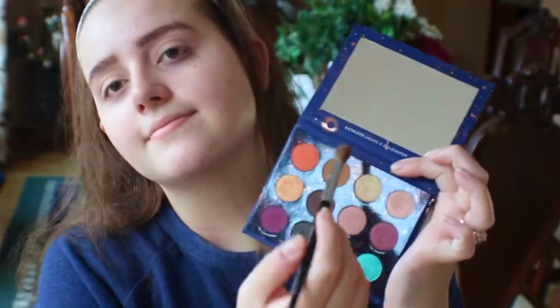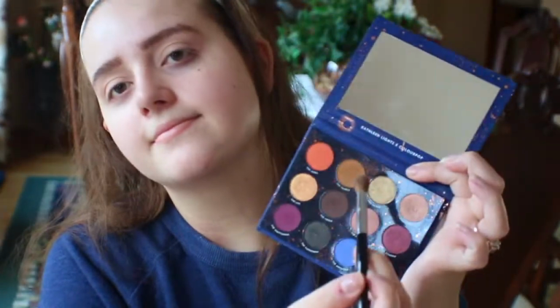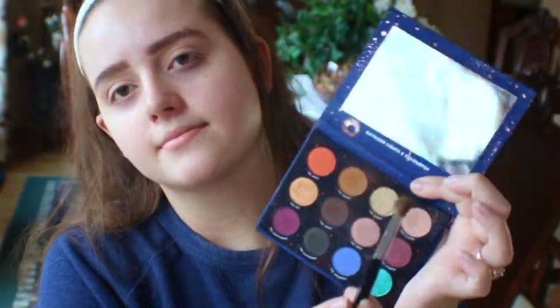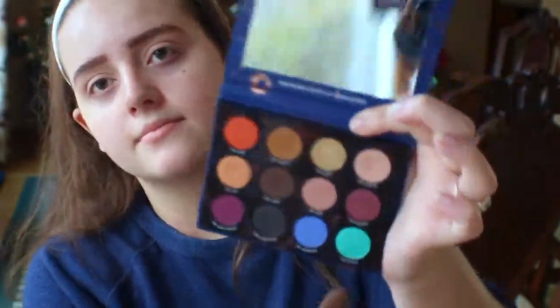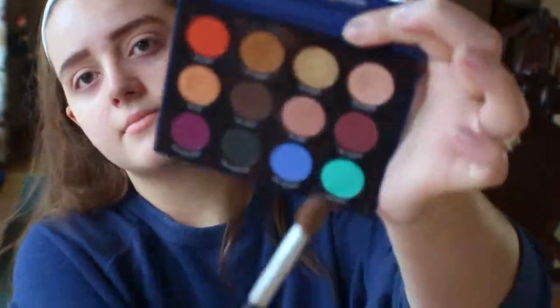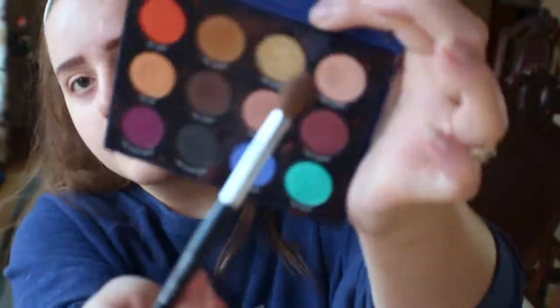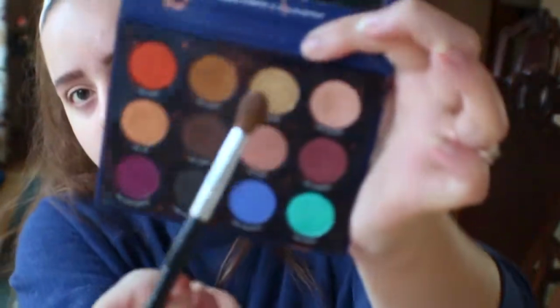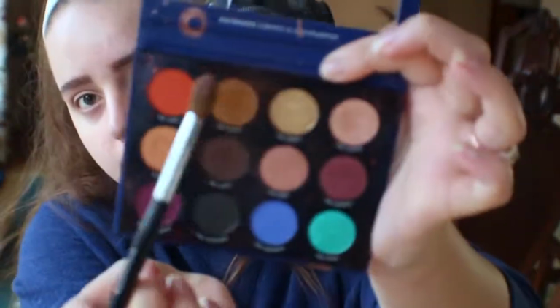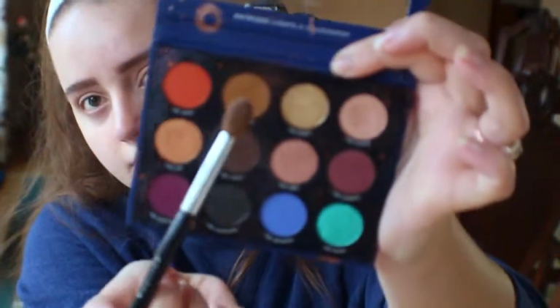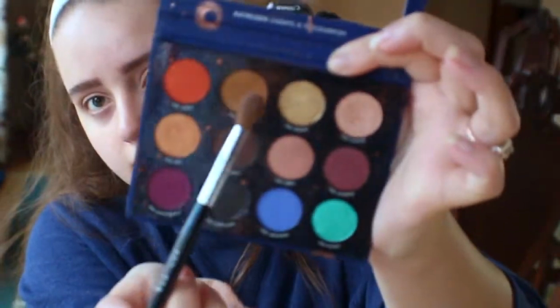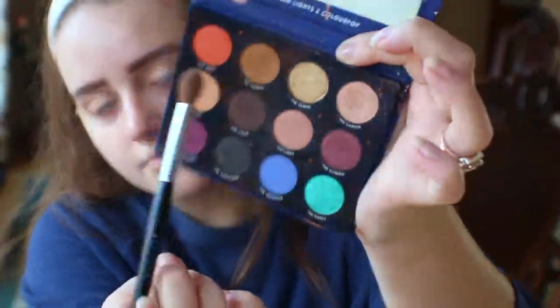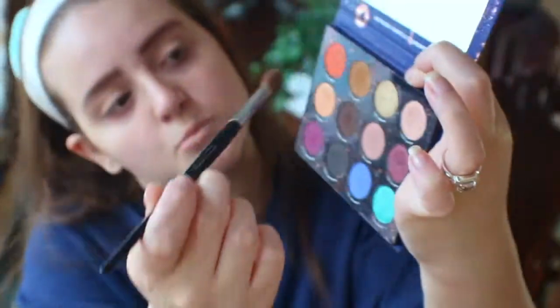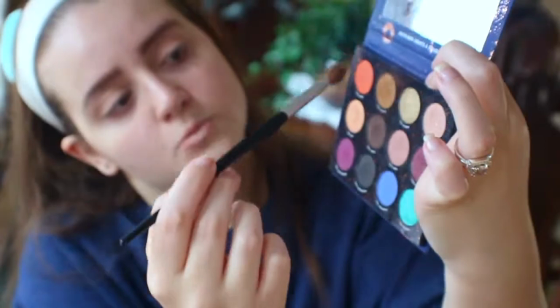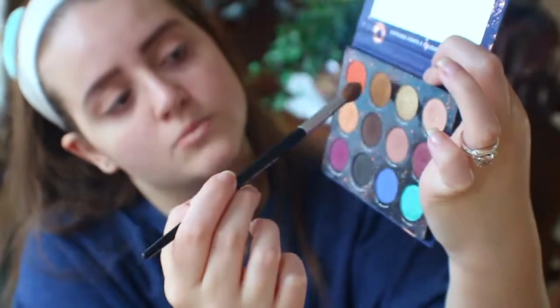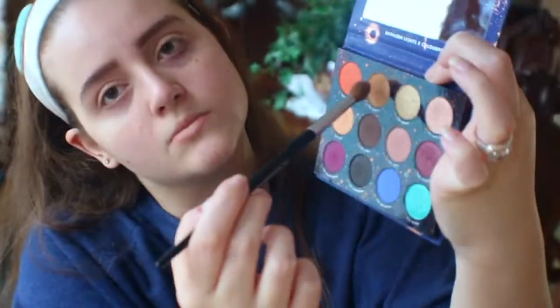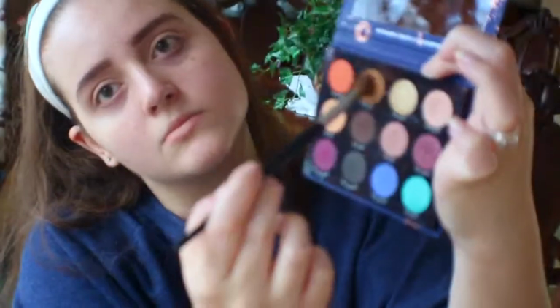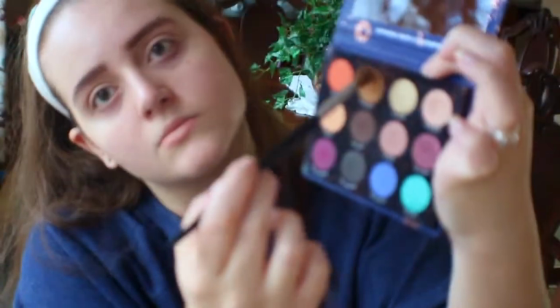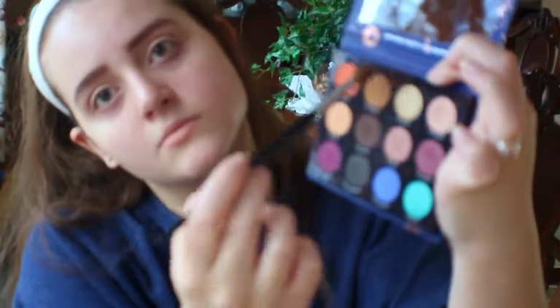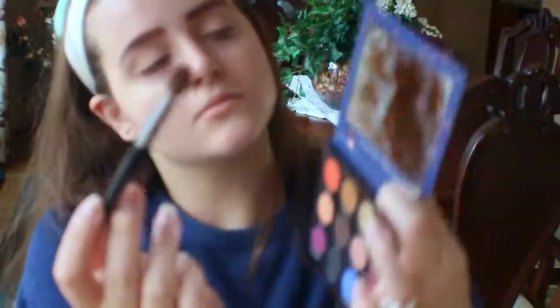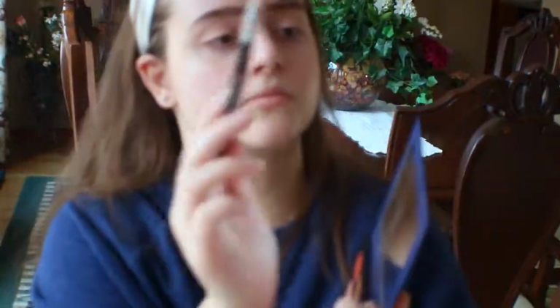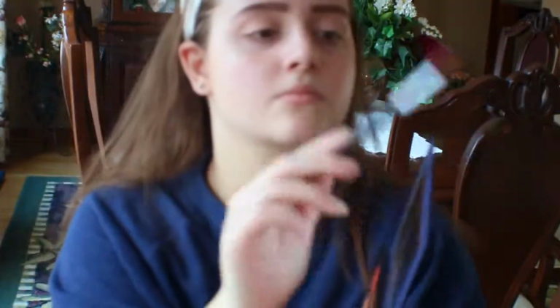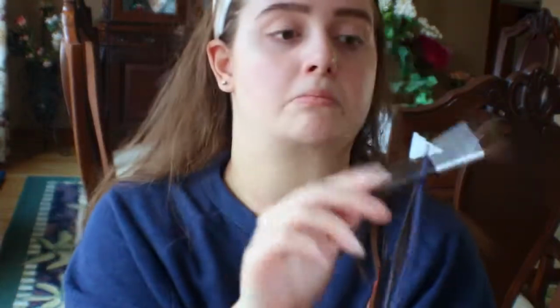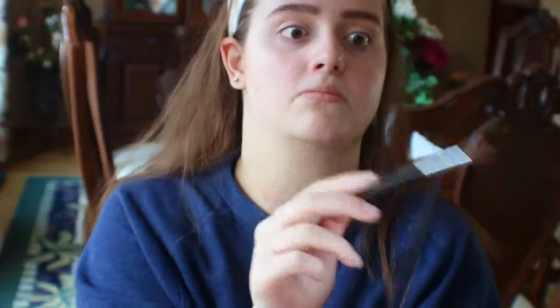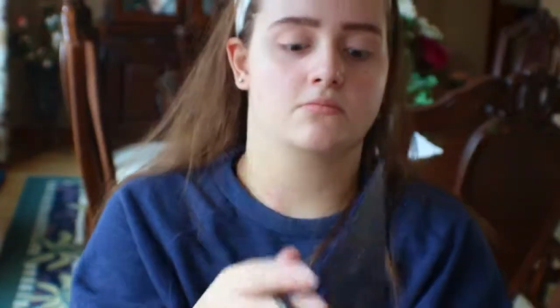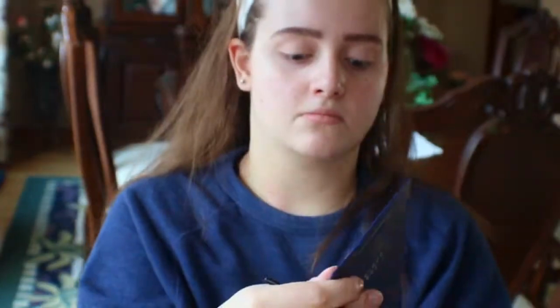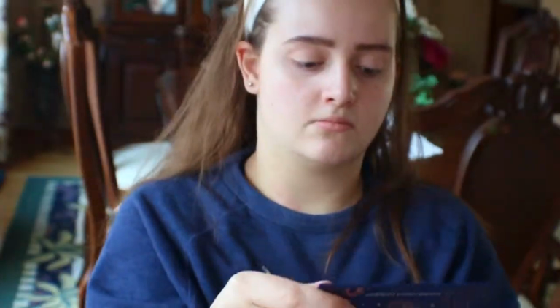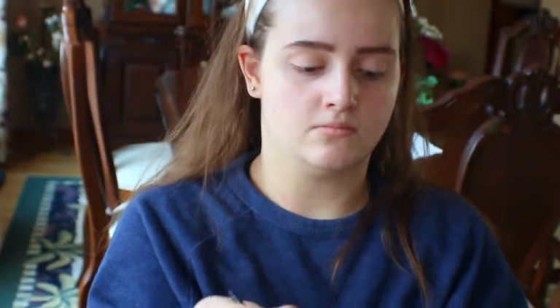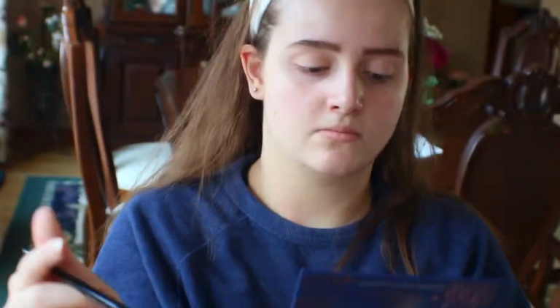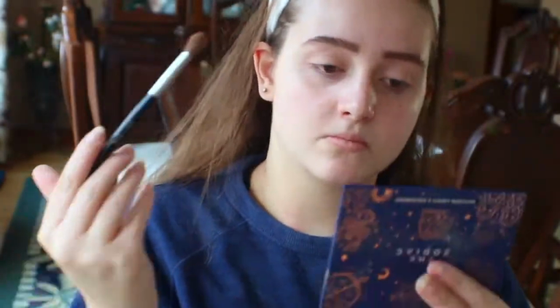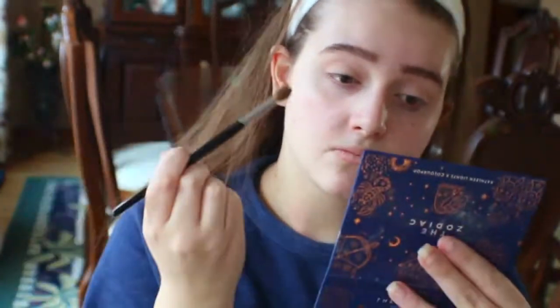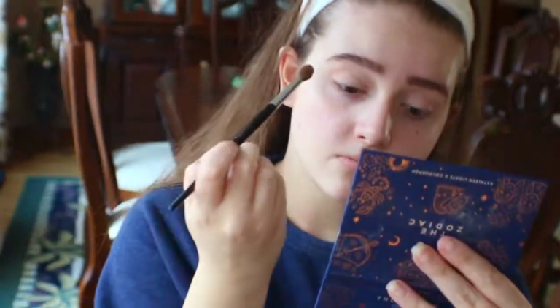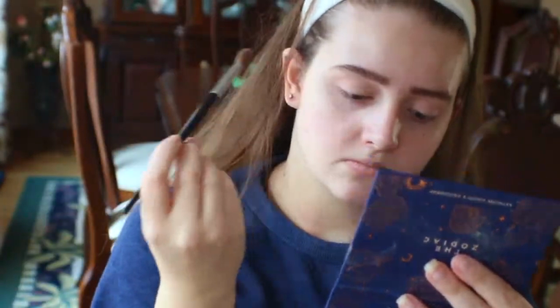Next, from the Zodiac palette, I'm taking the shade The Tourist and applying that in my crease.